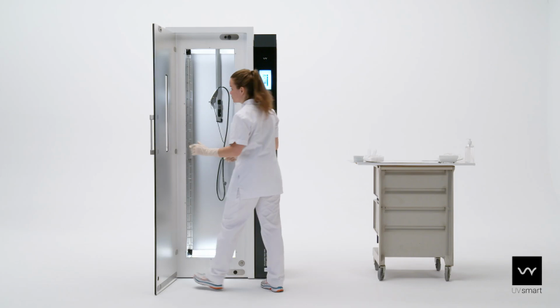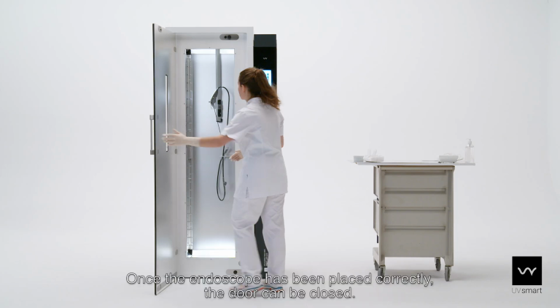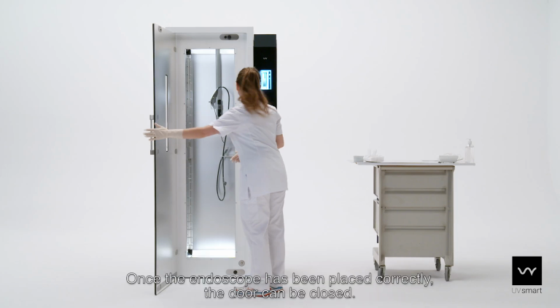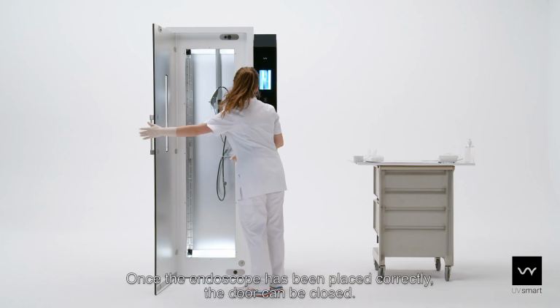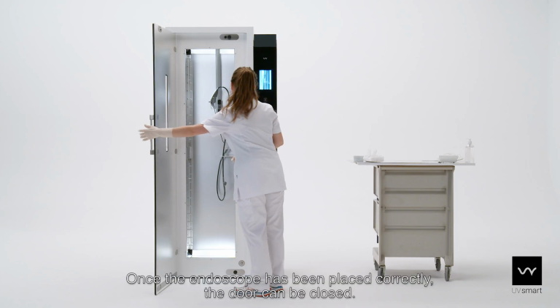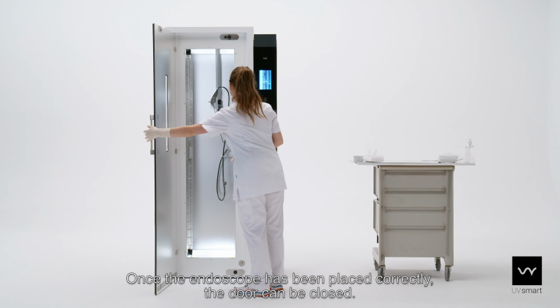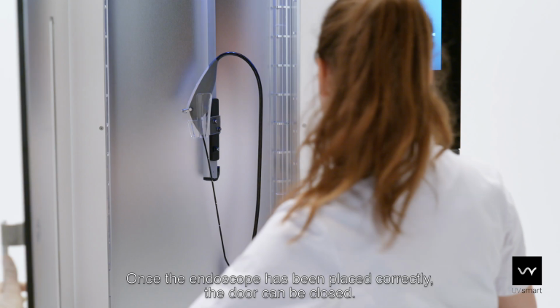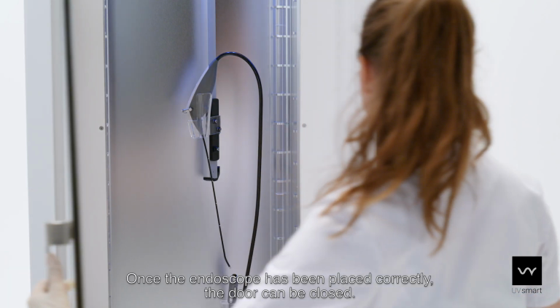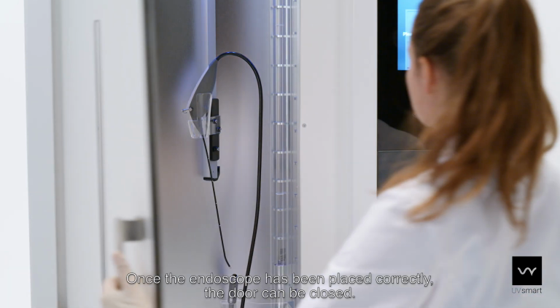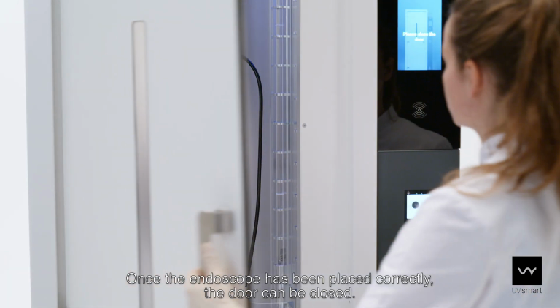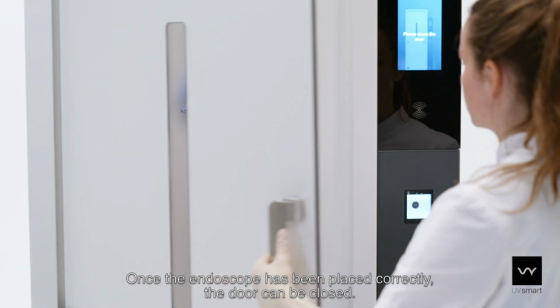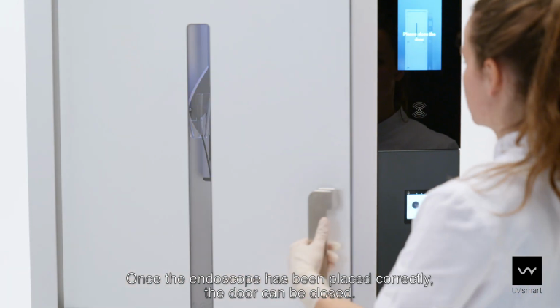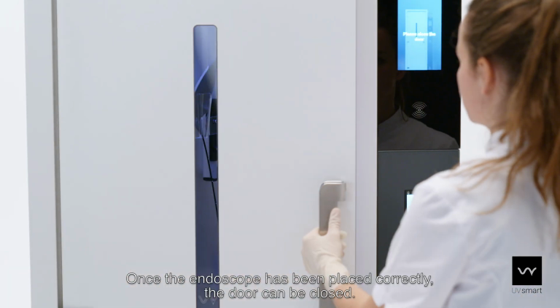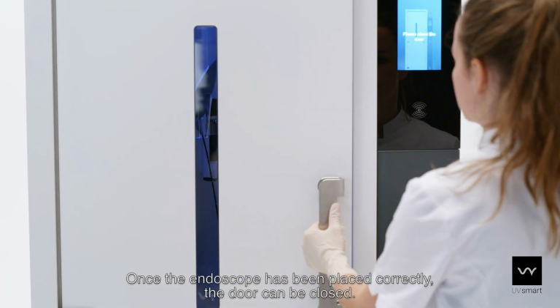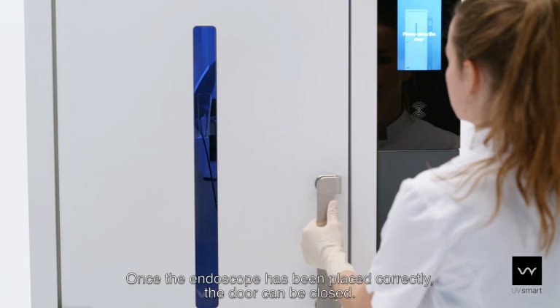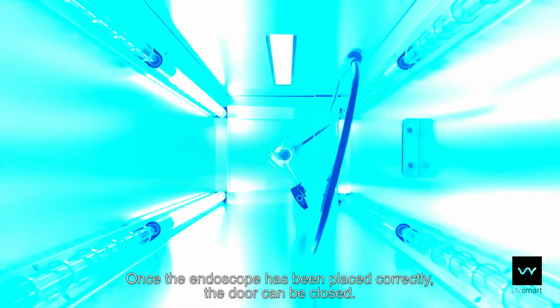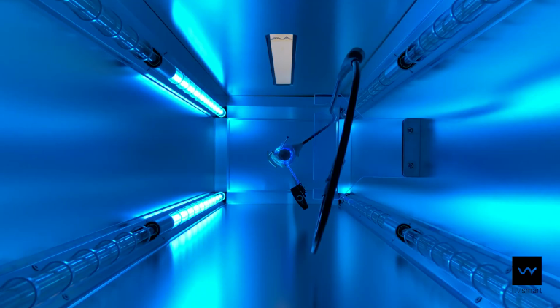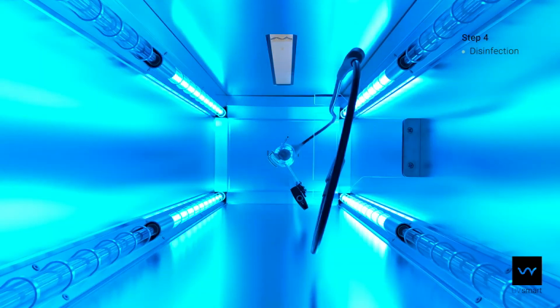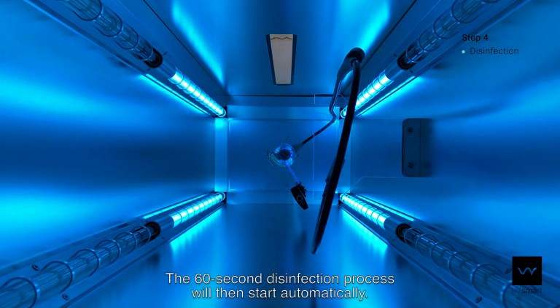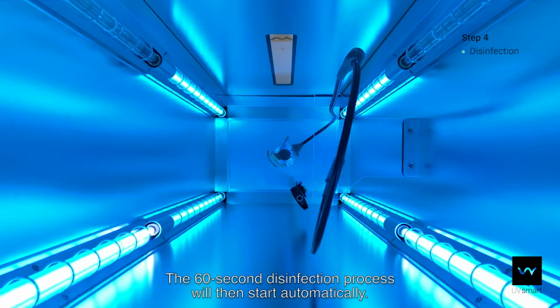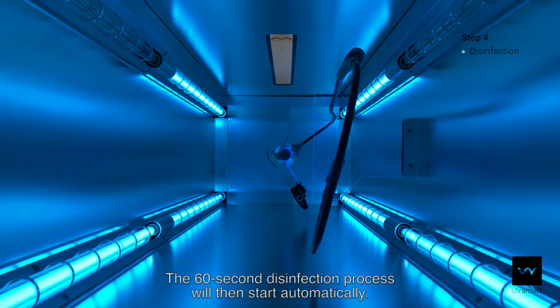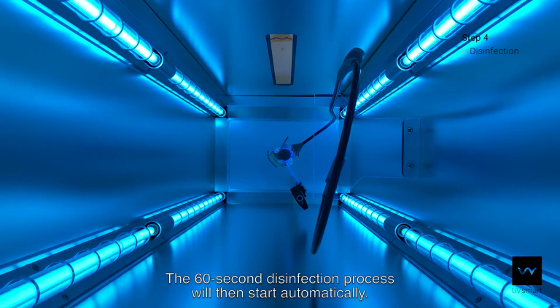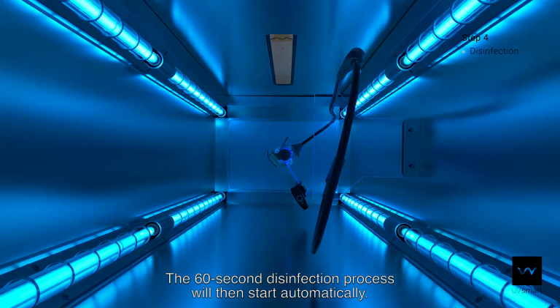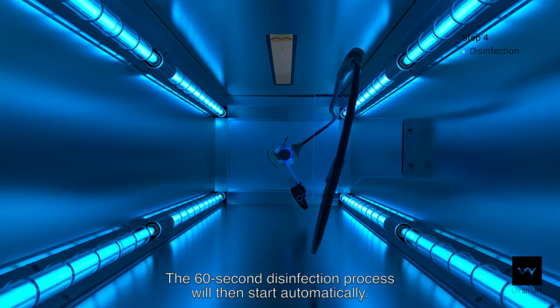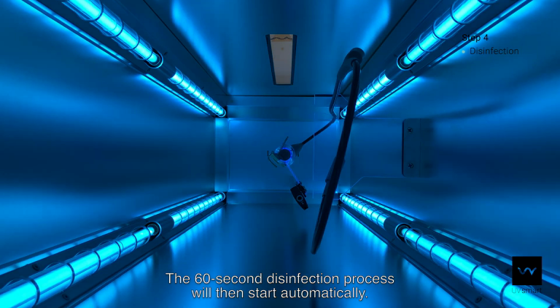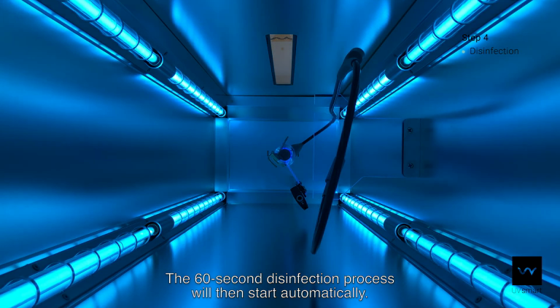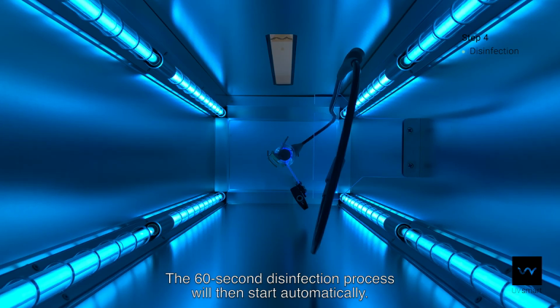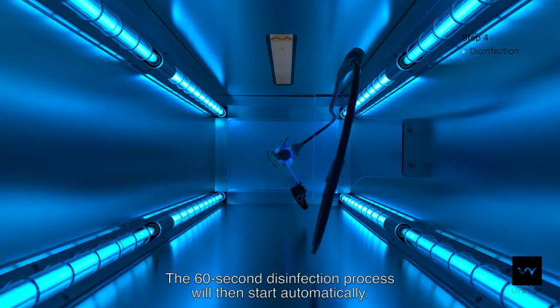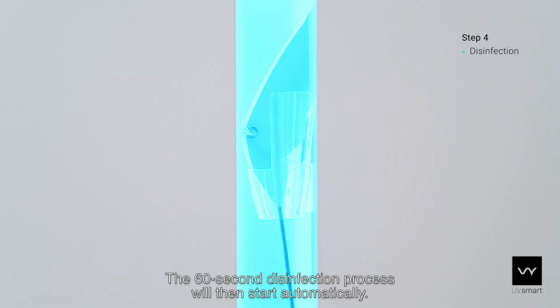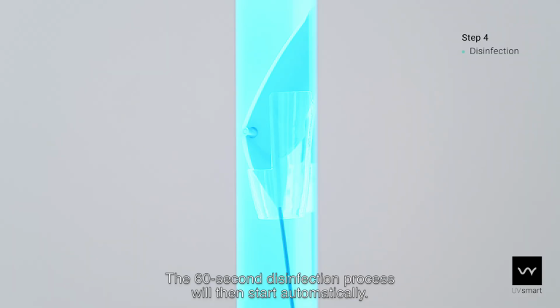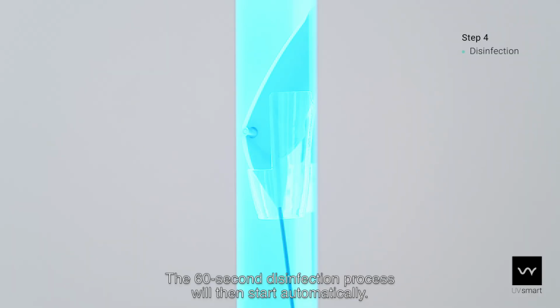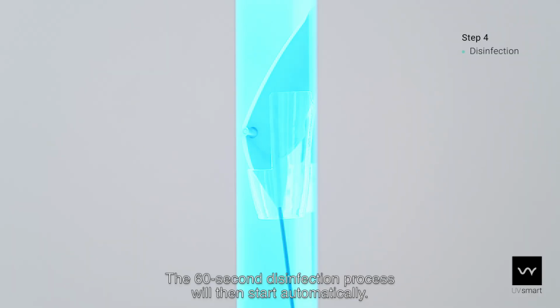Once the endoscope has been placed correctly, the door can be closed. The 60-second disinfection process will then start automatically.